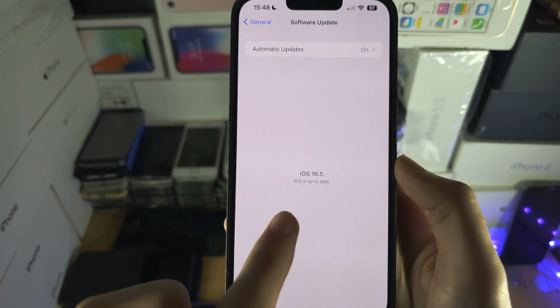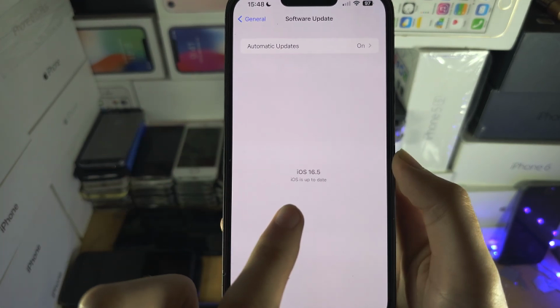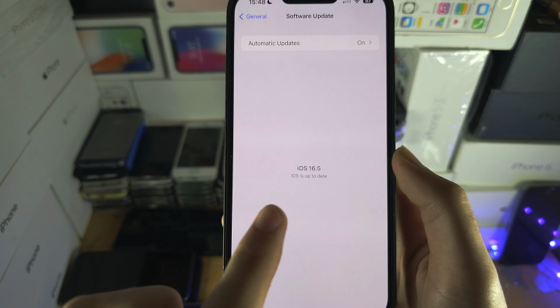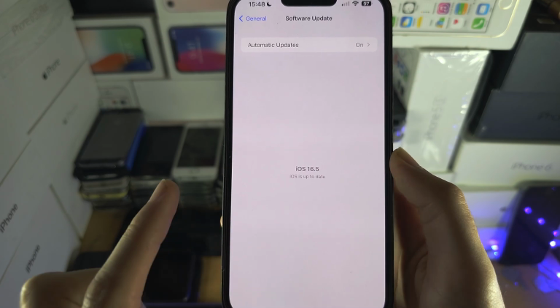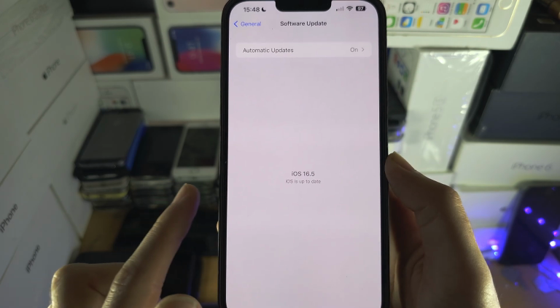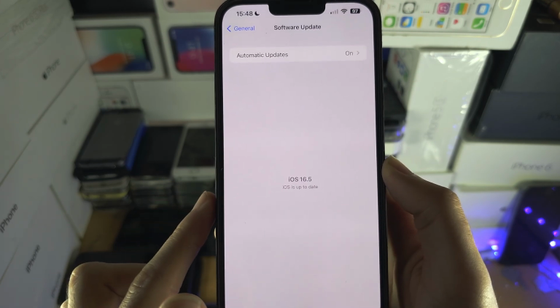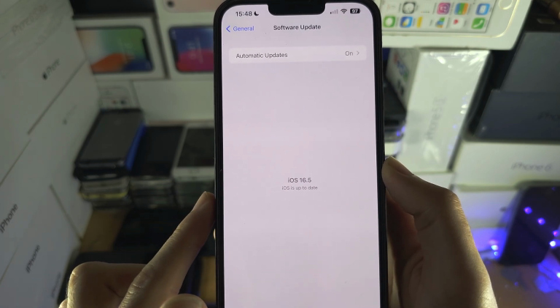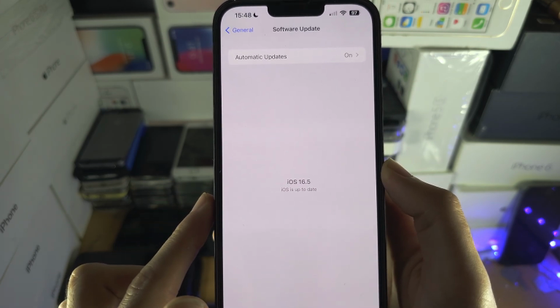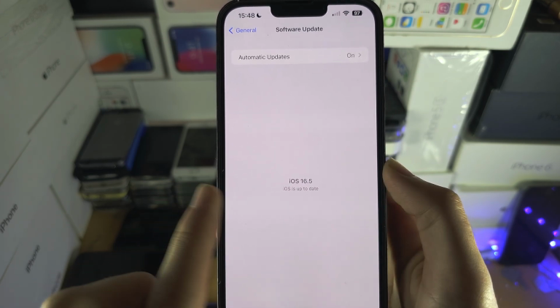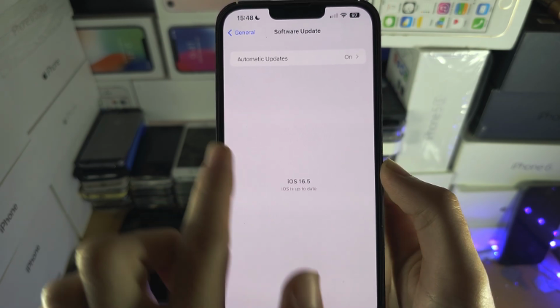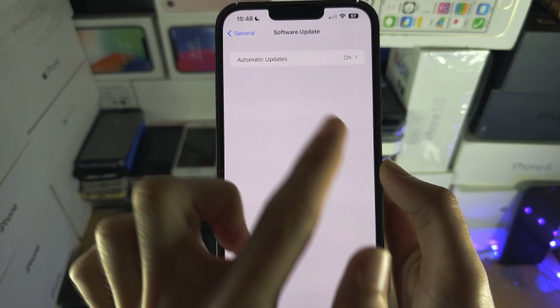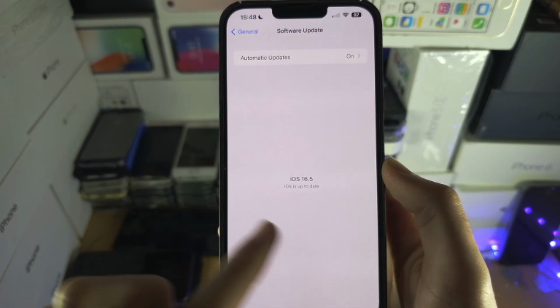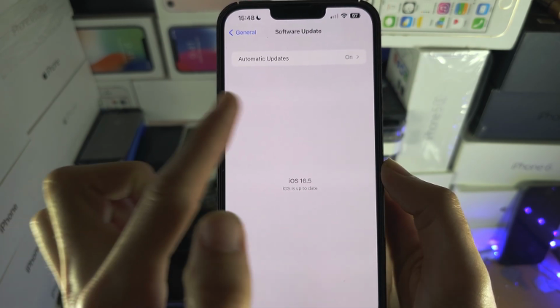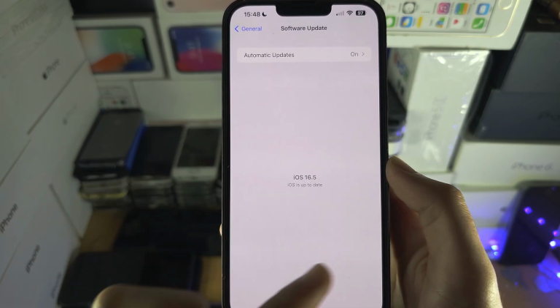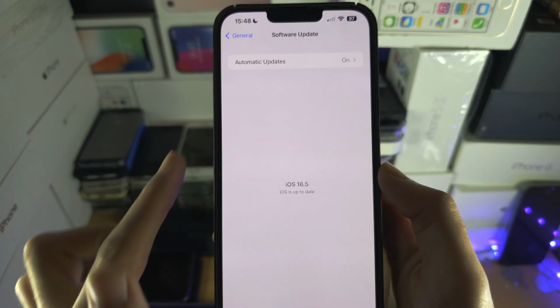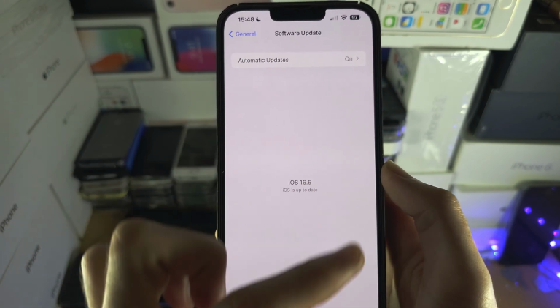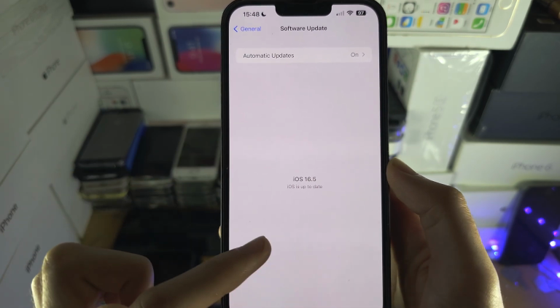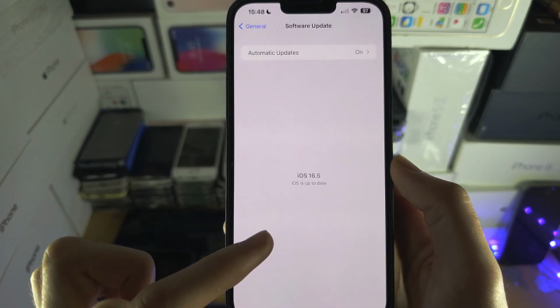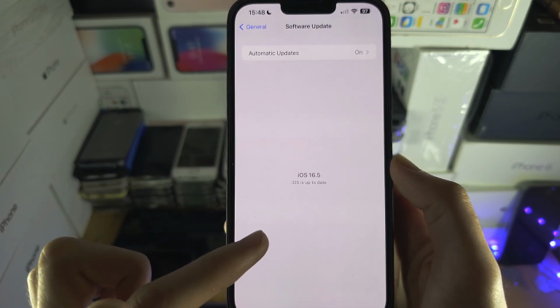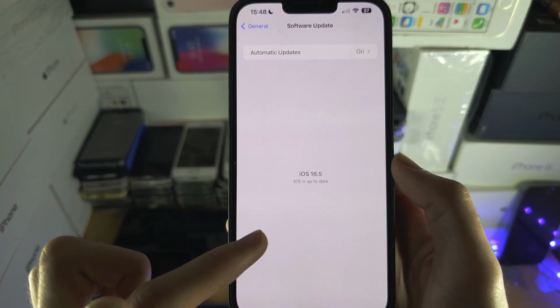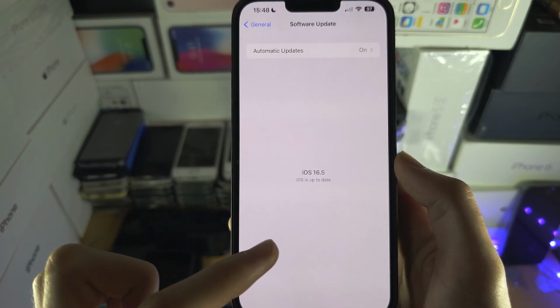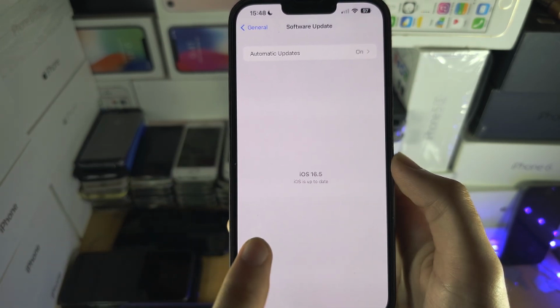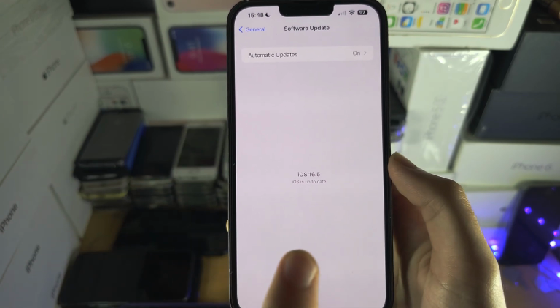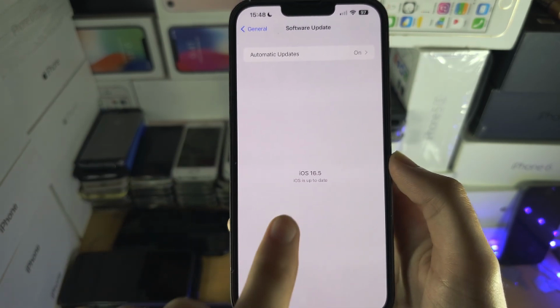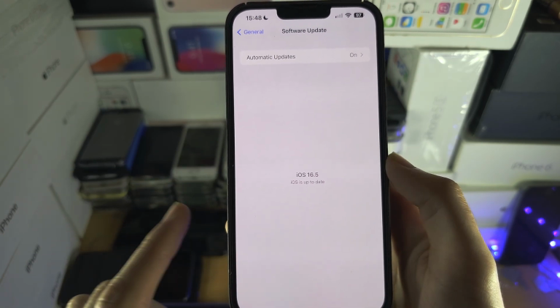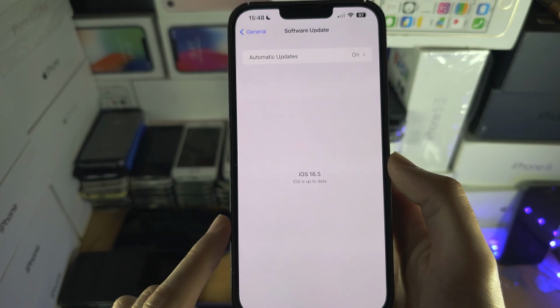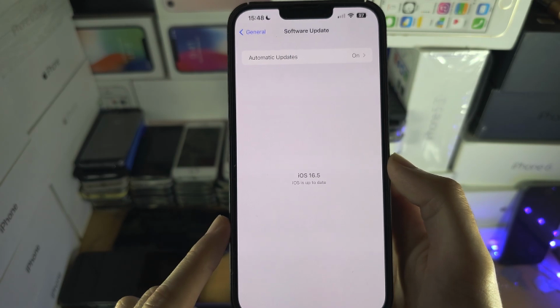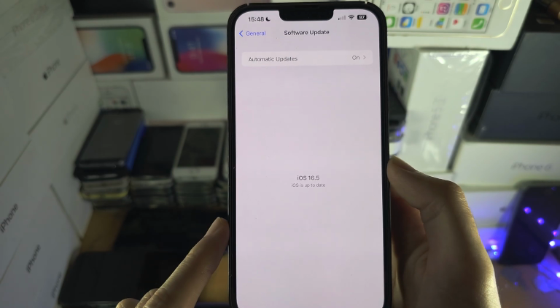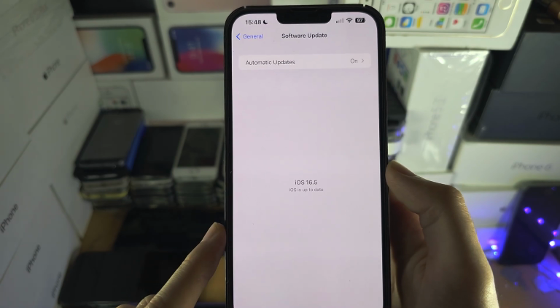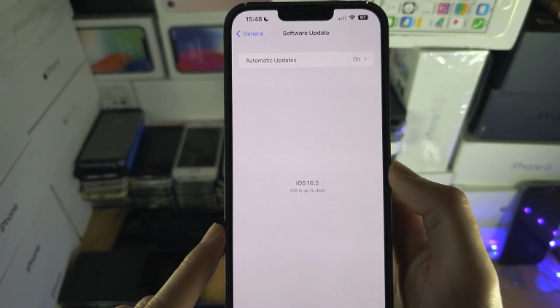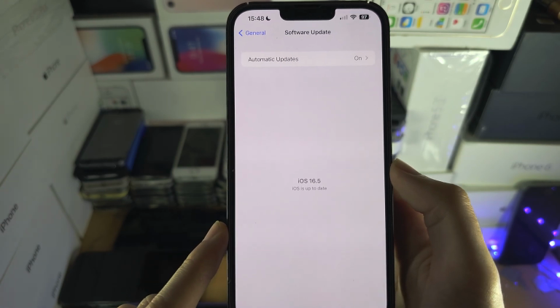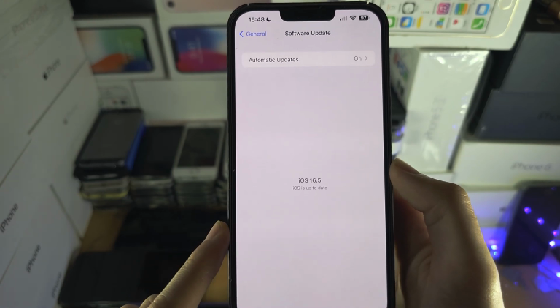The first solution: if you see any iOS 16 update available, you must update to that first.